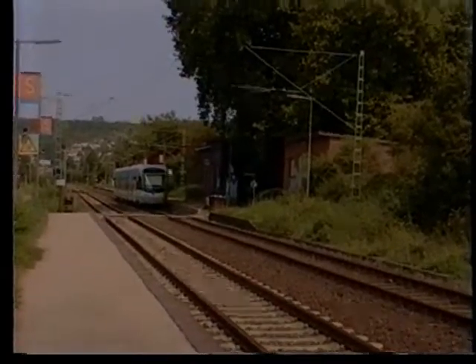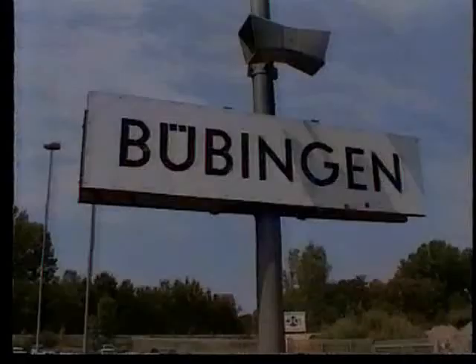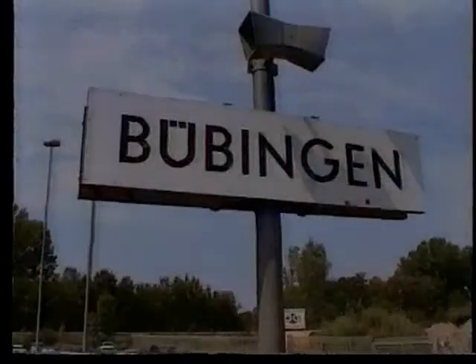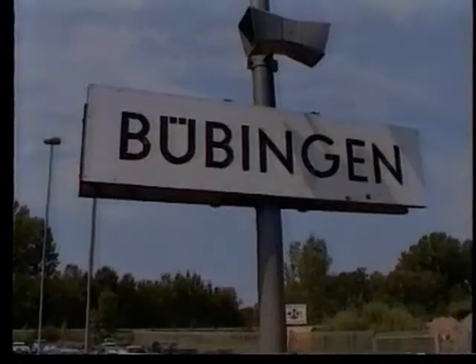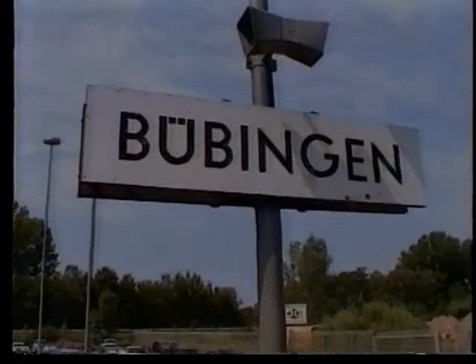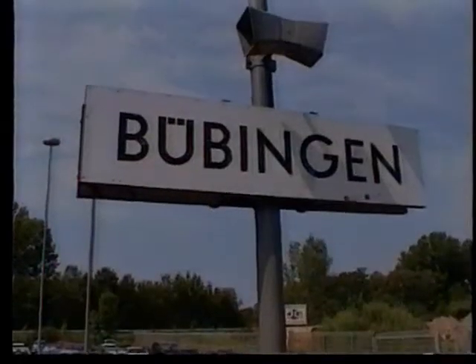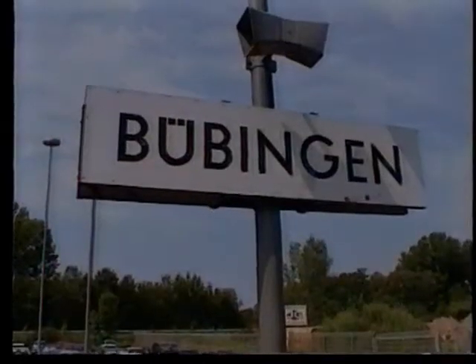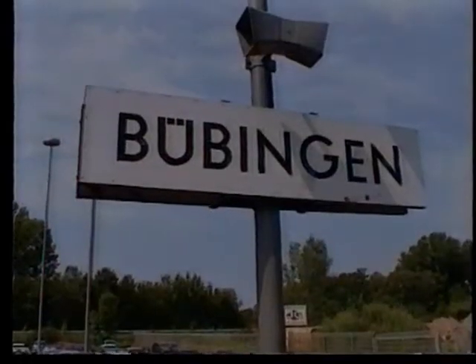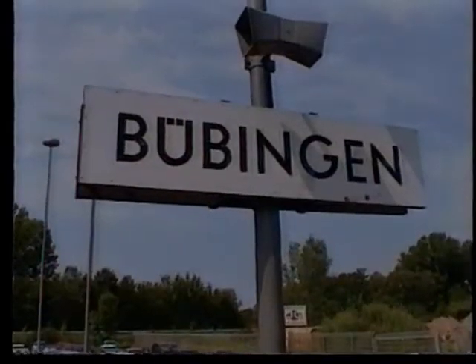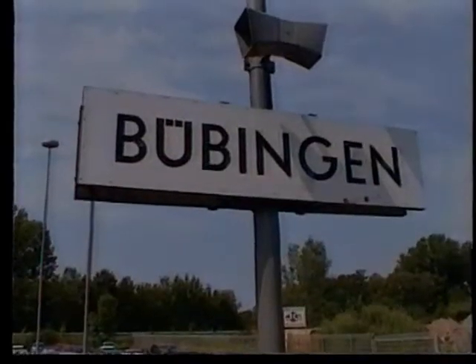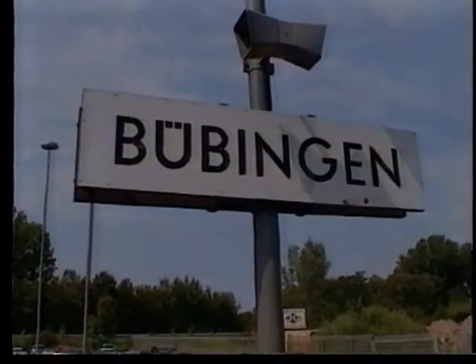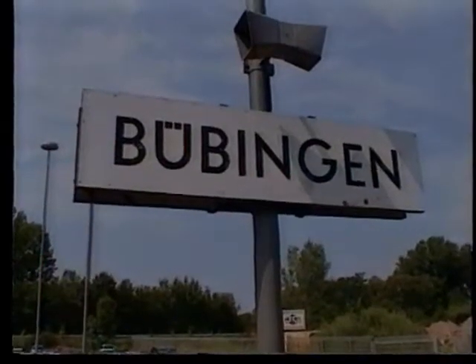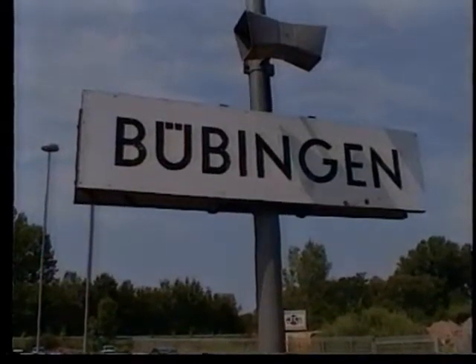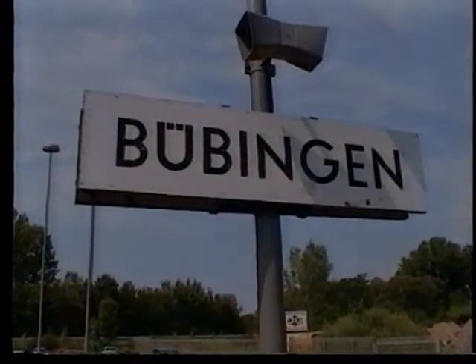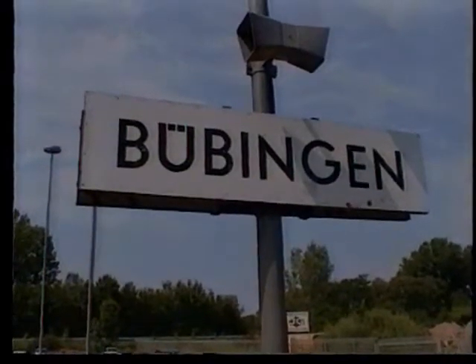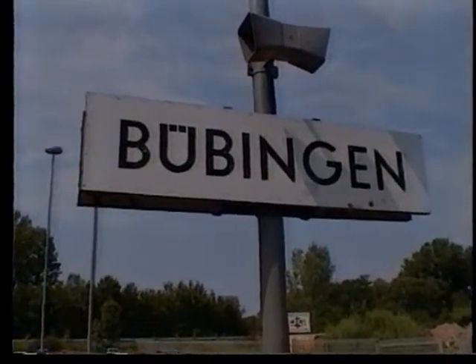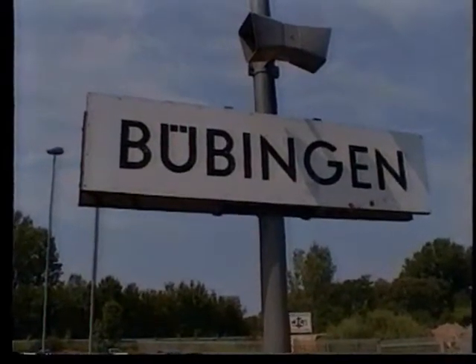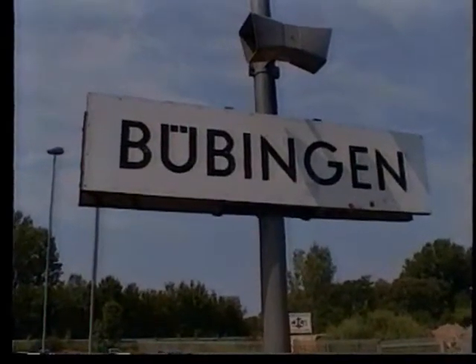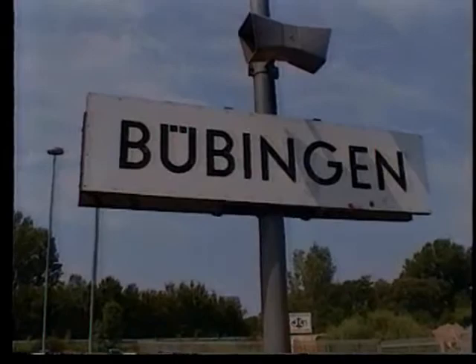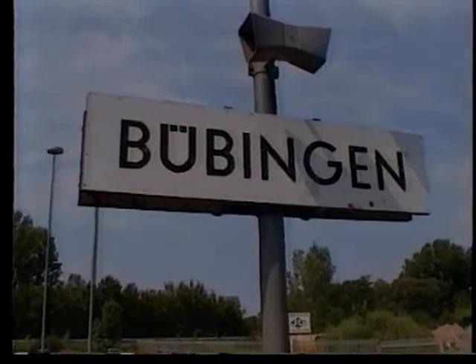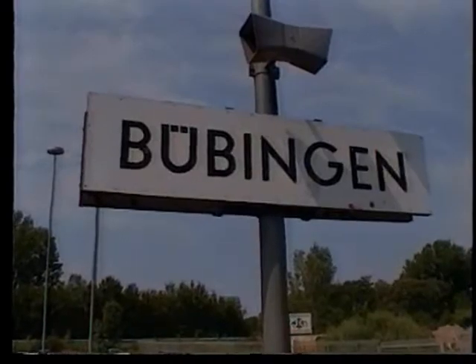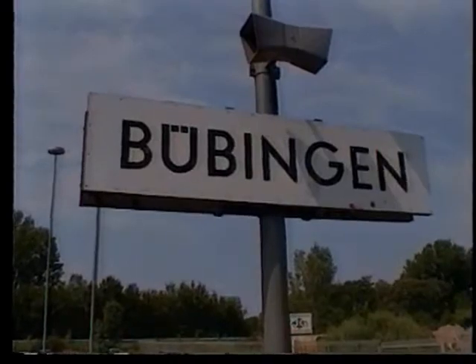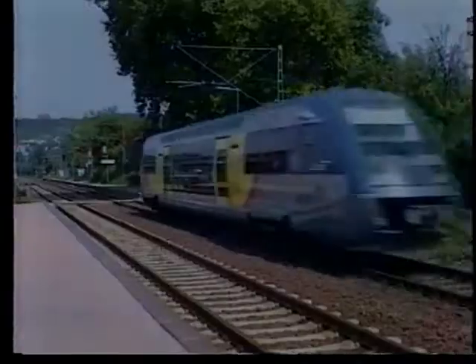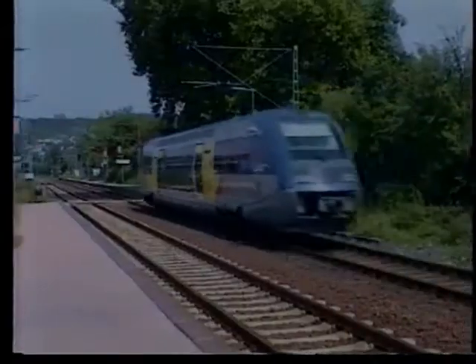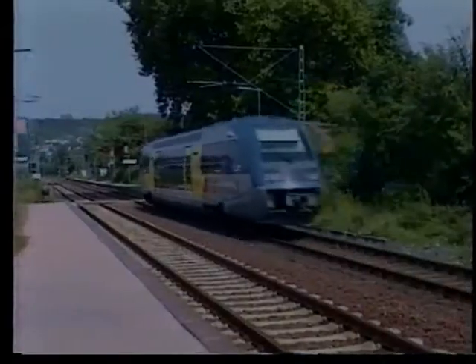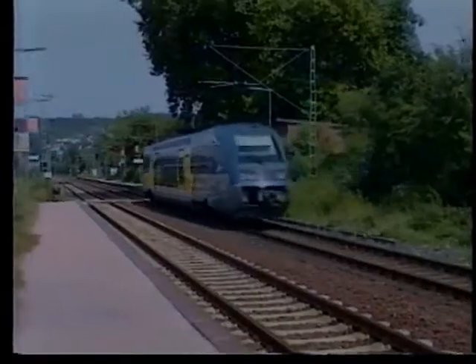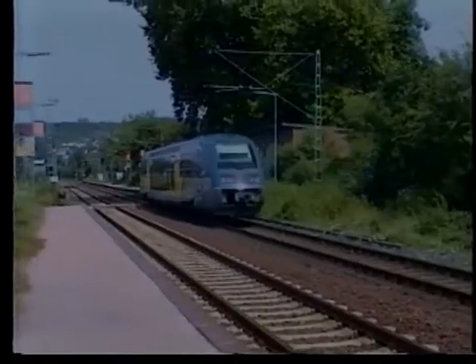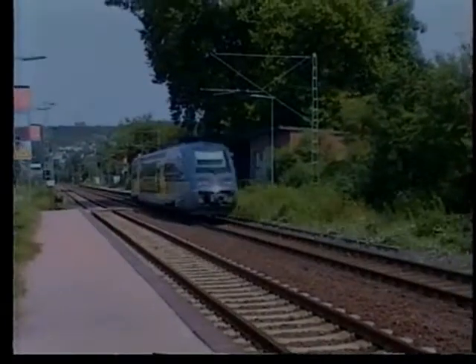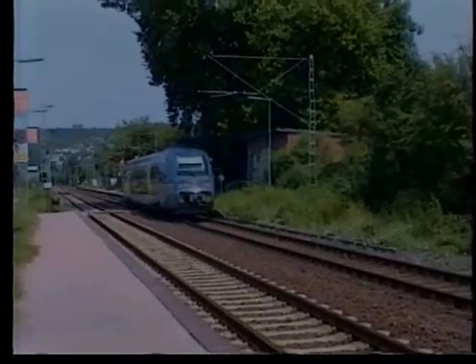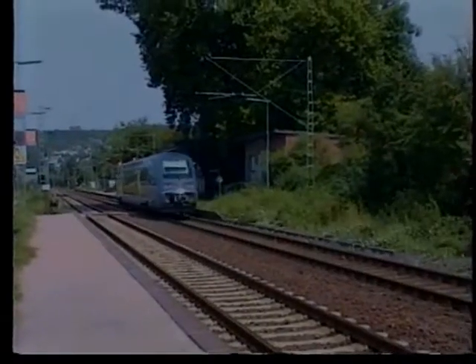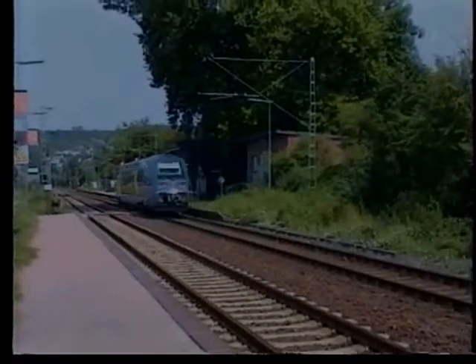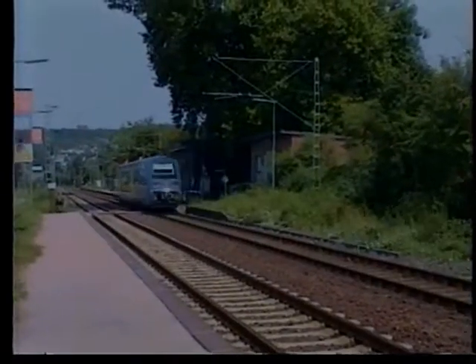In contrast, a French service from Strasbourg passing this station.